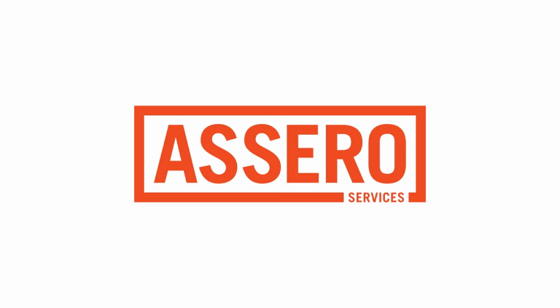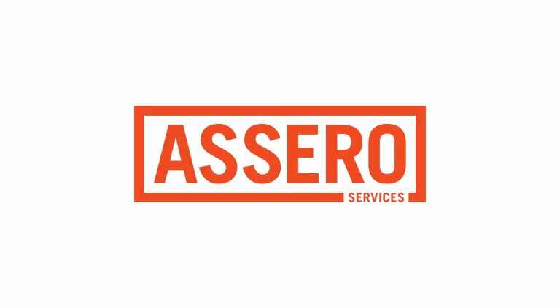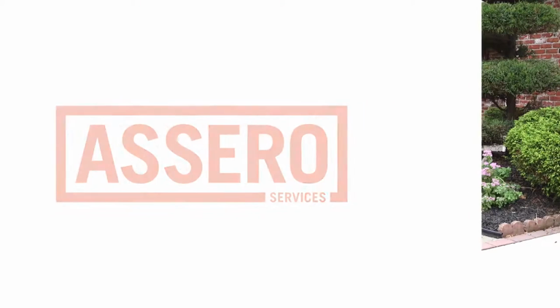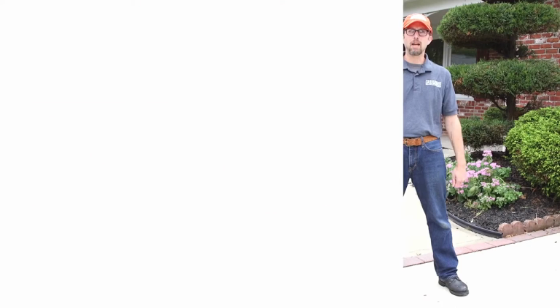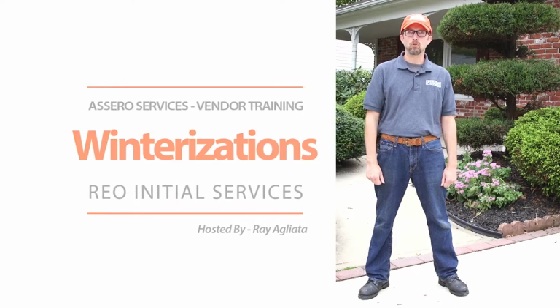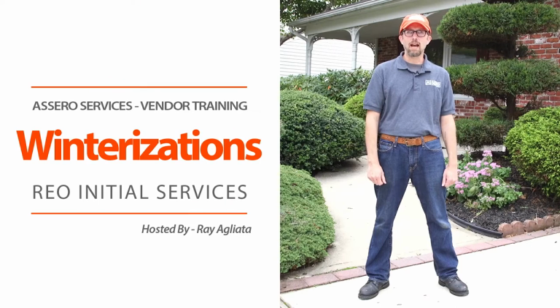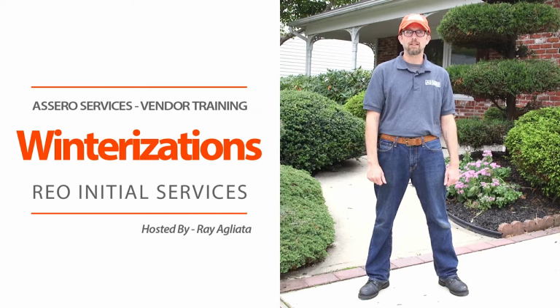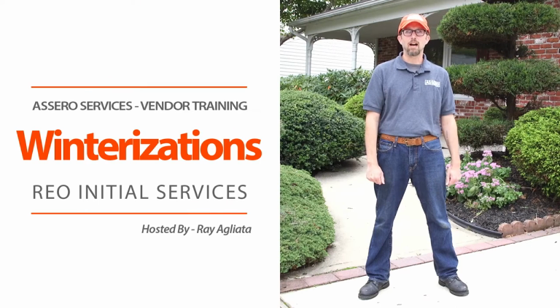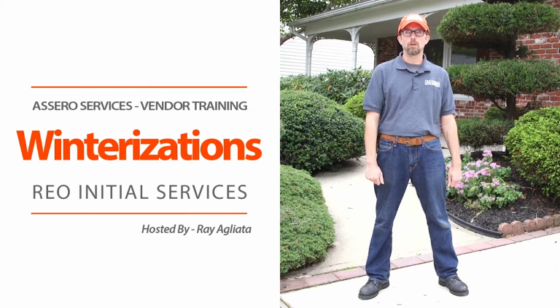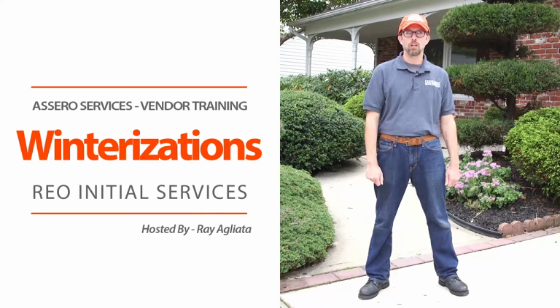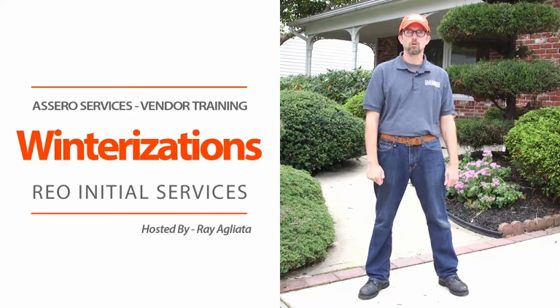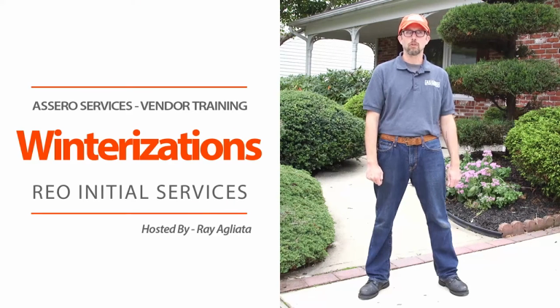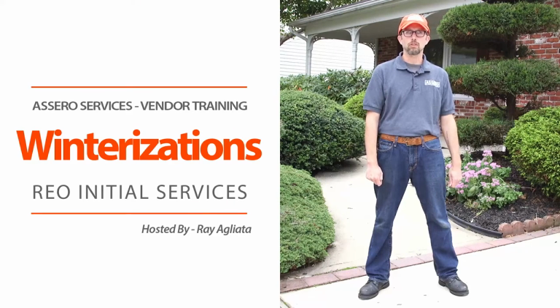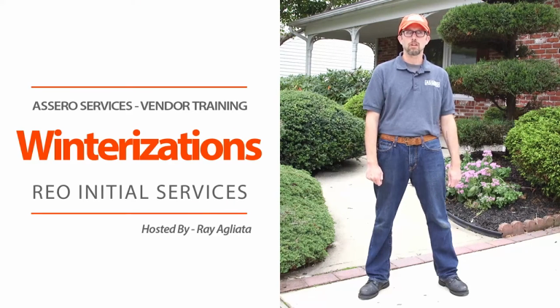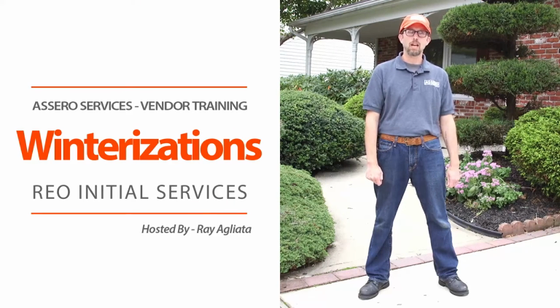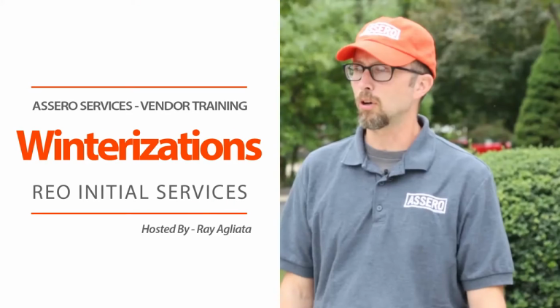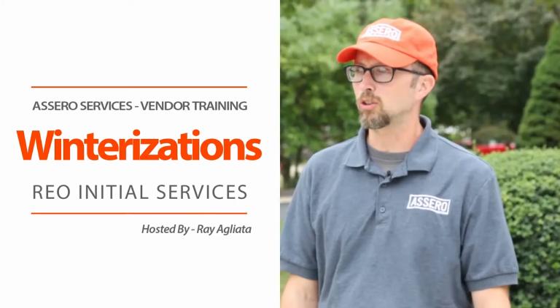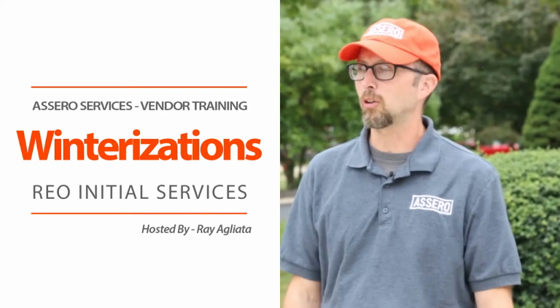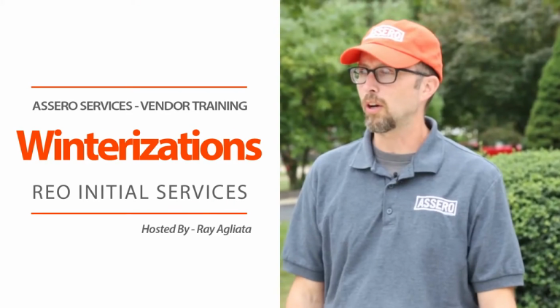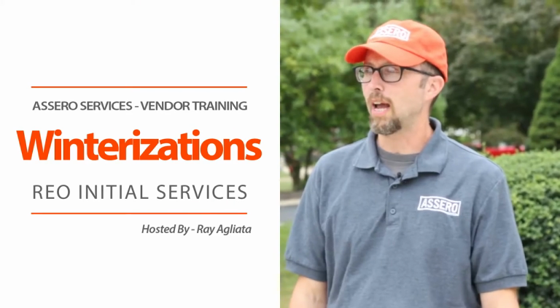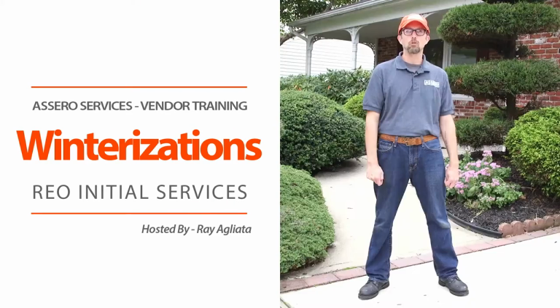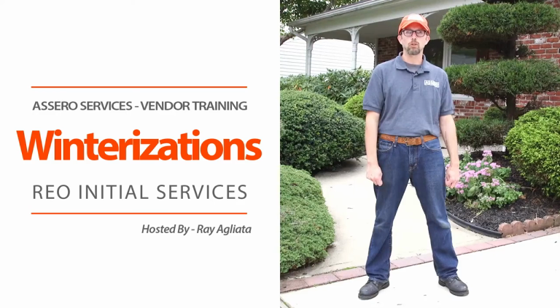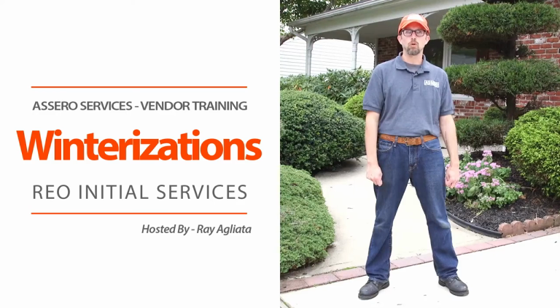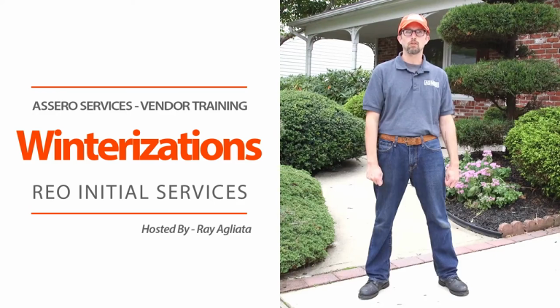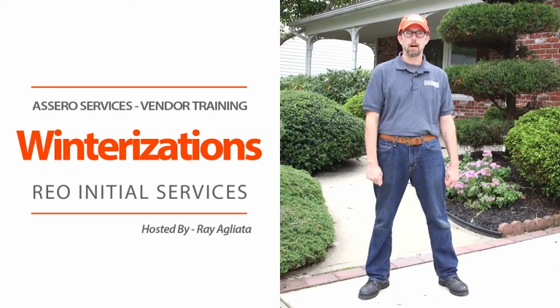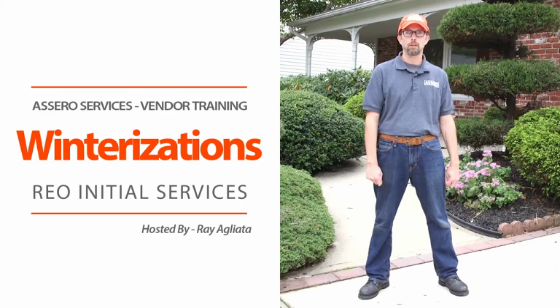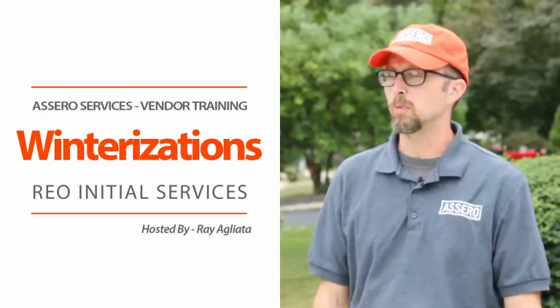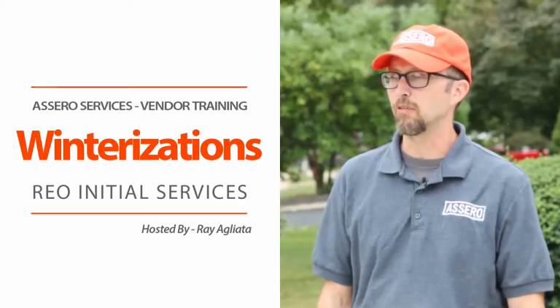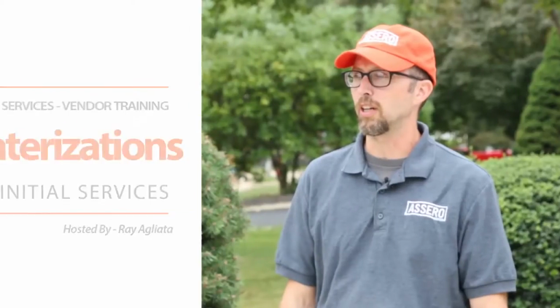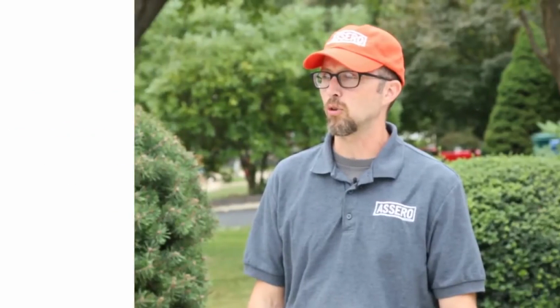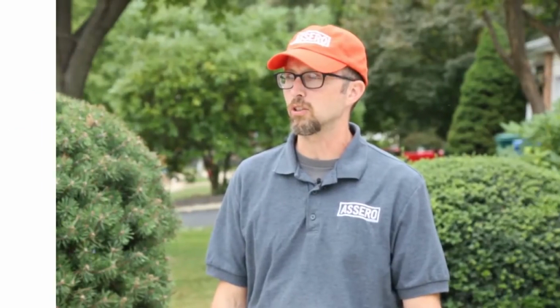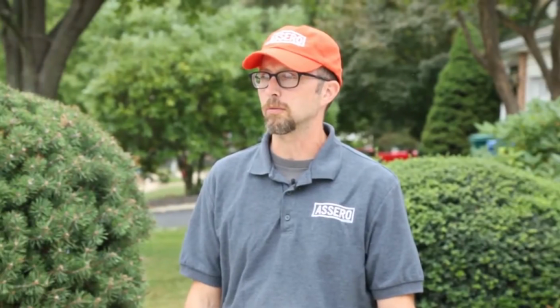Hello, my name is Ray Agliotto with Acero Services. Today we're going to be learning how to winterize a property, specifically a dry system.